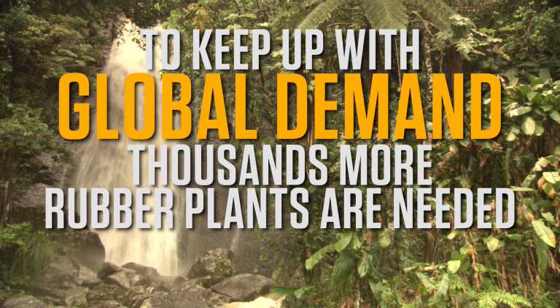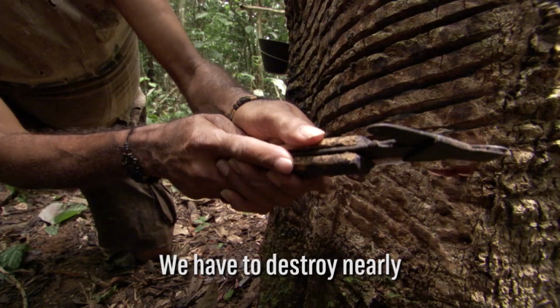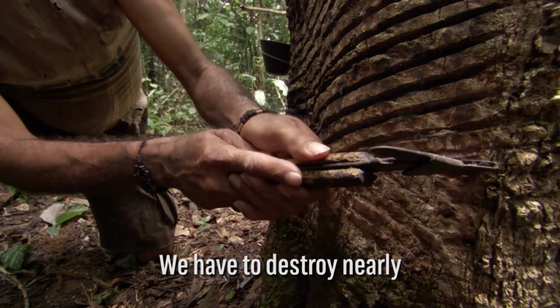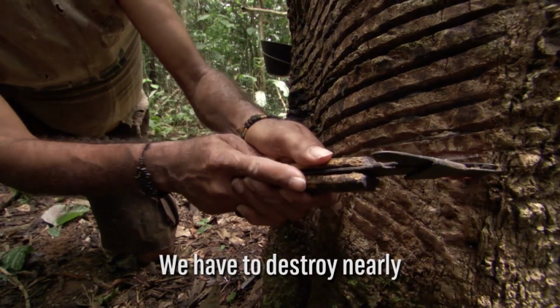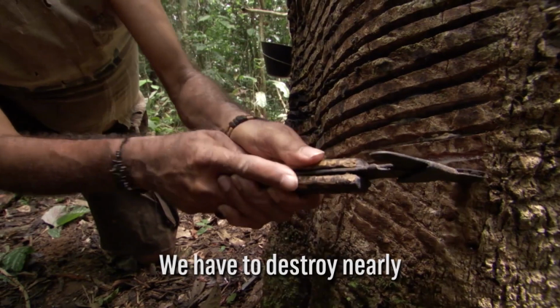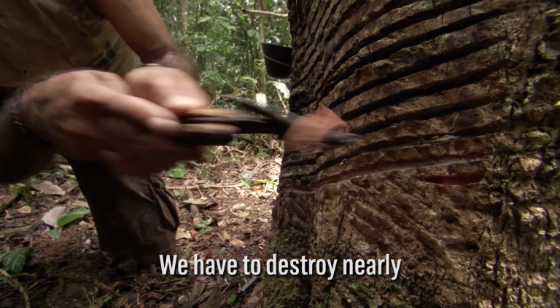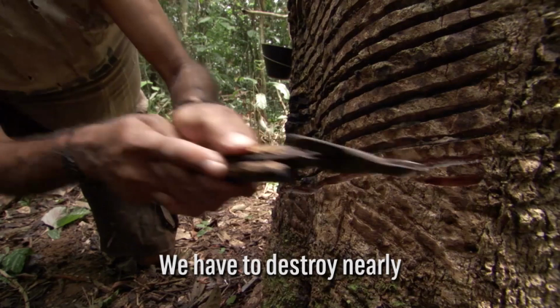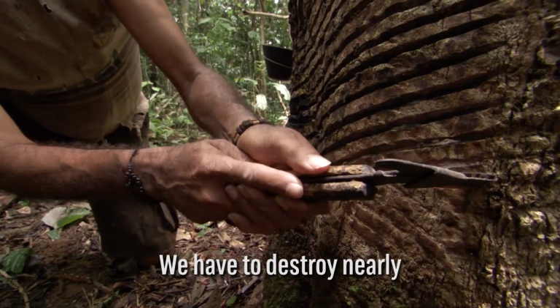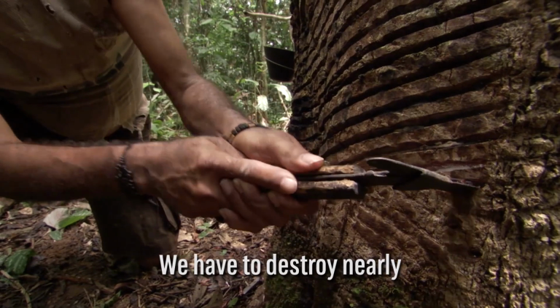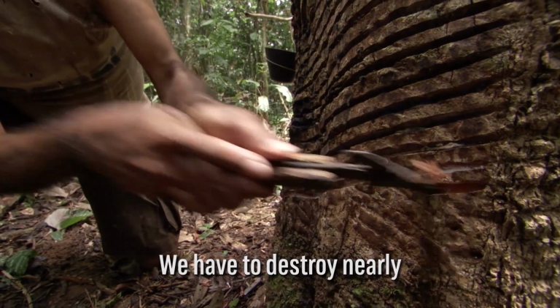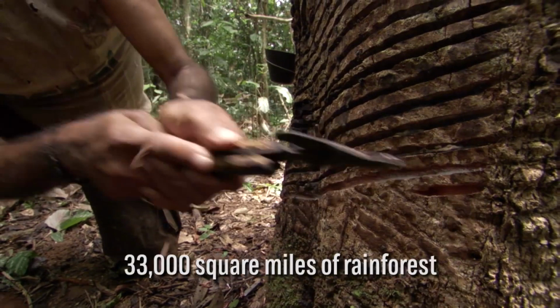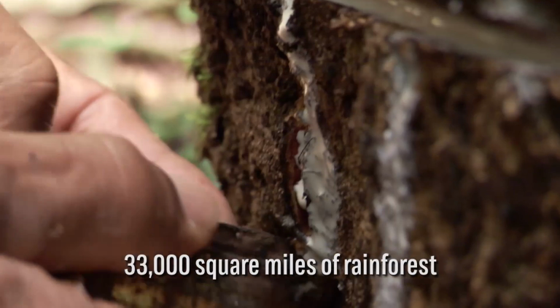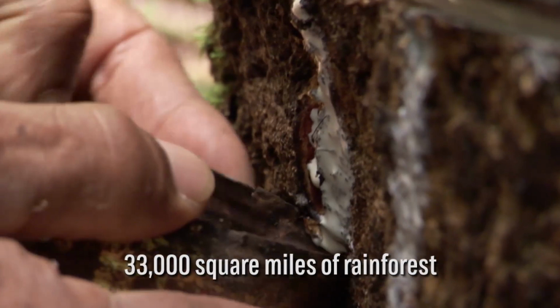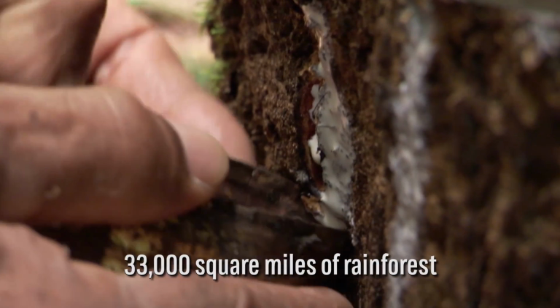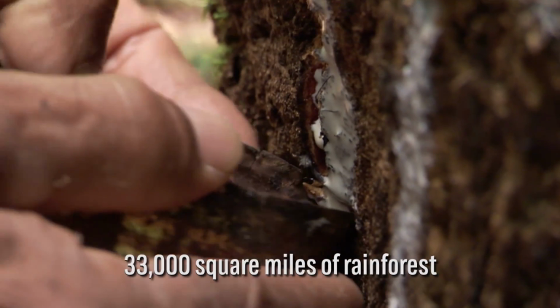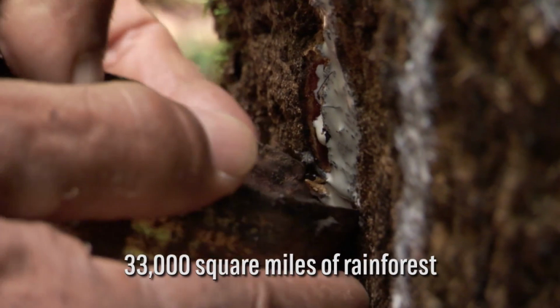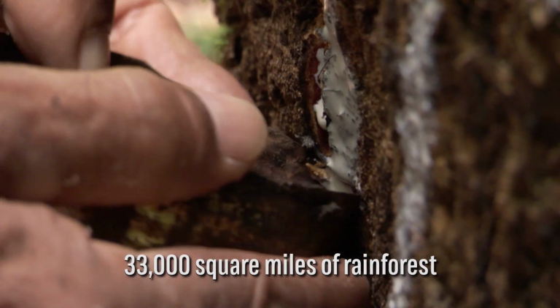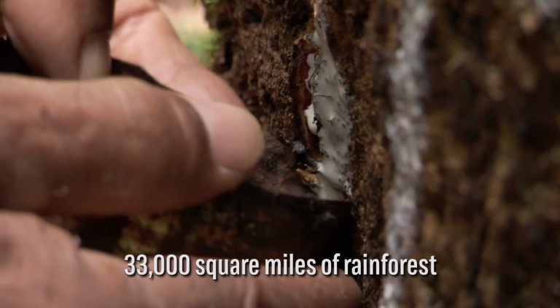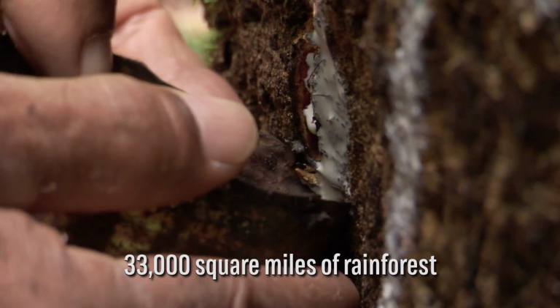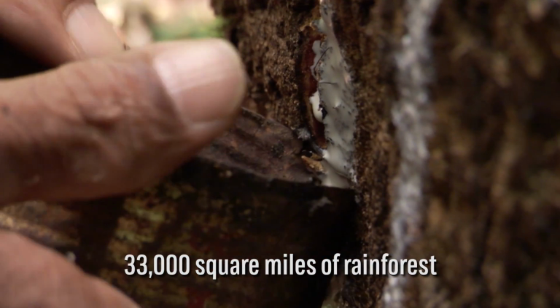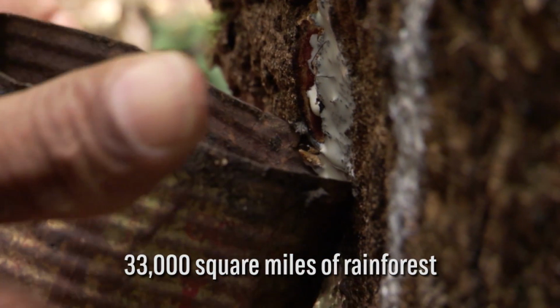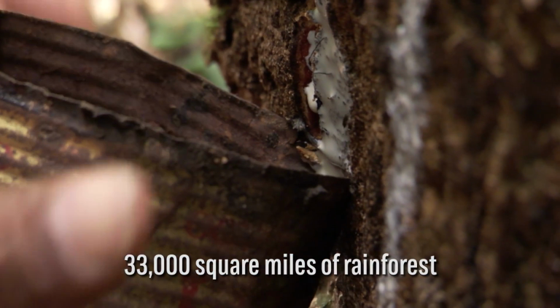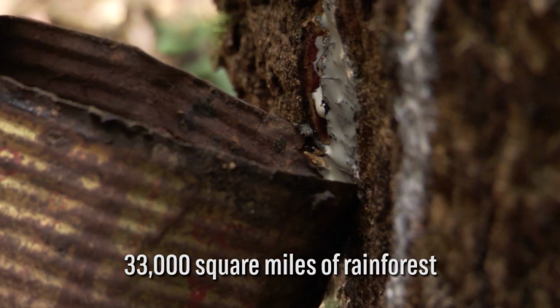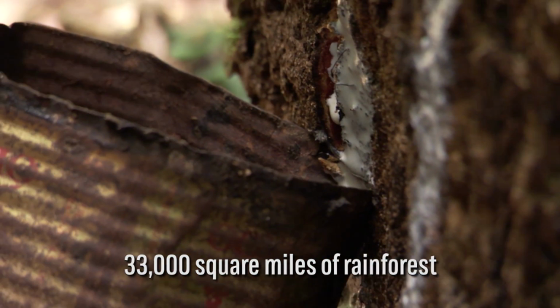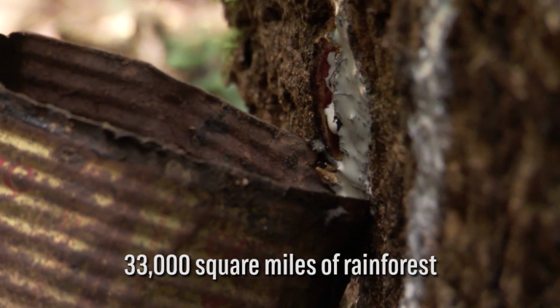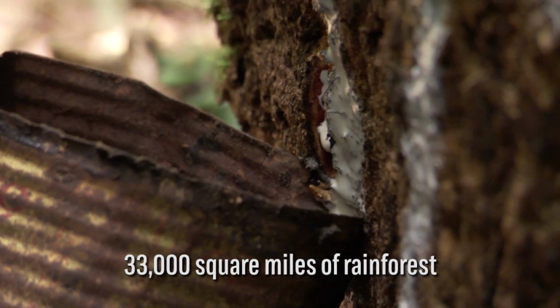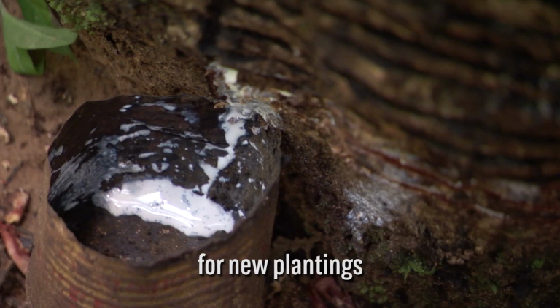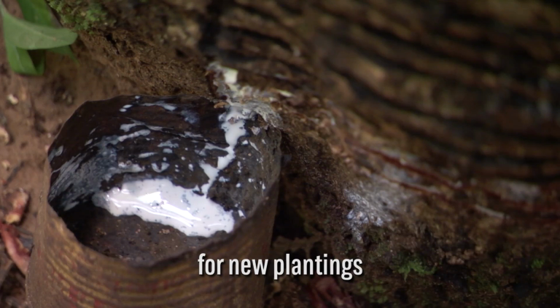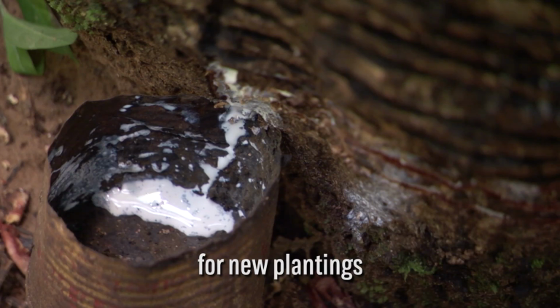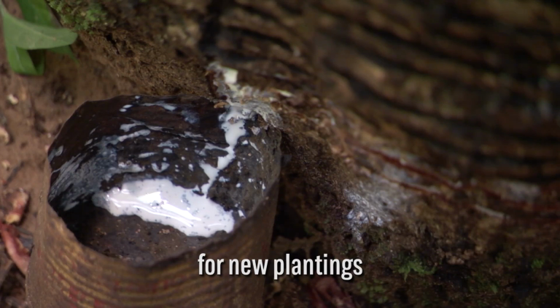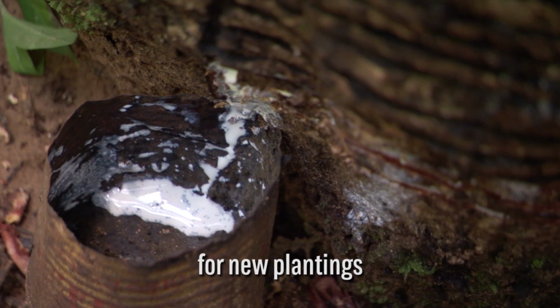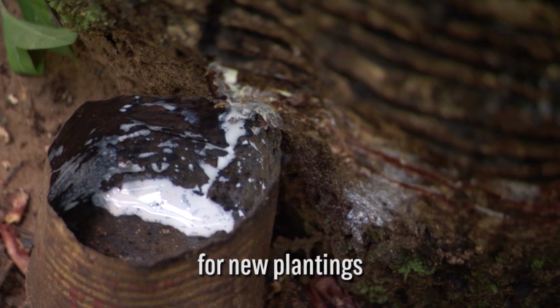We have to destroy nearly 33,000 square miles of rainforest for new plantings.